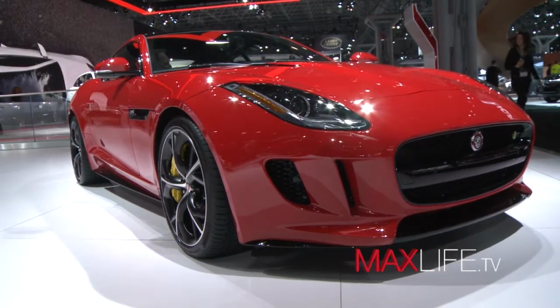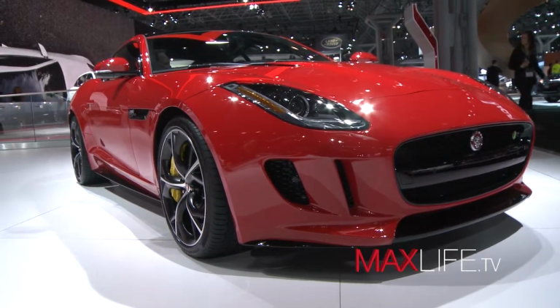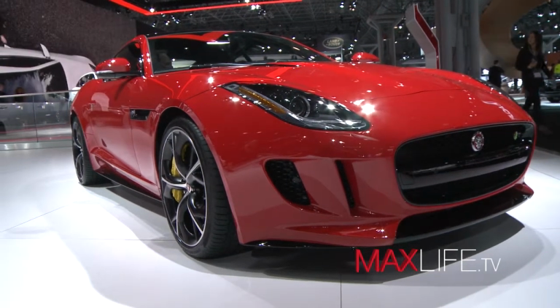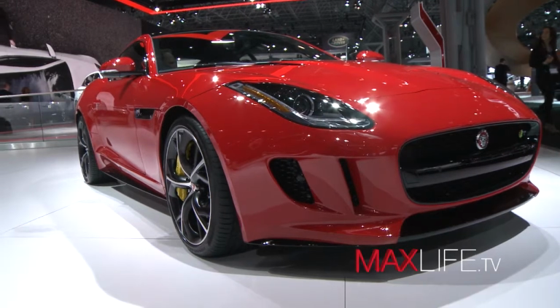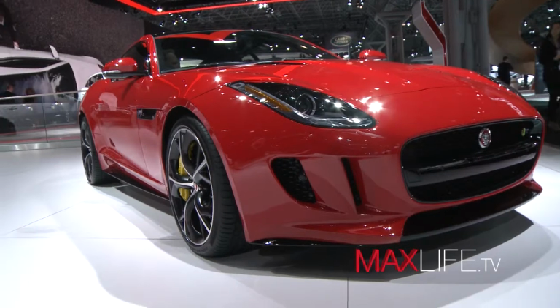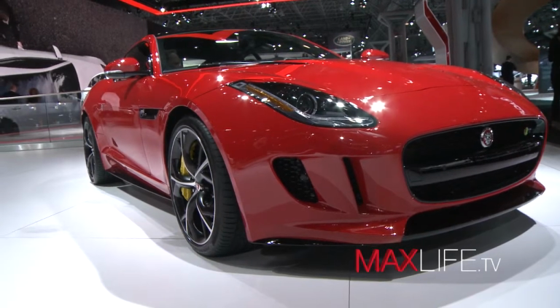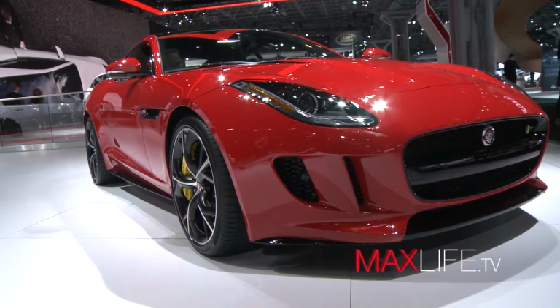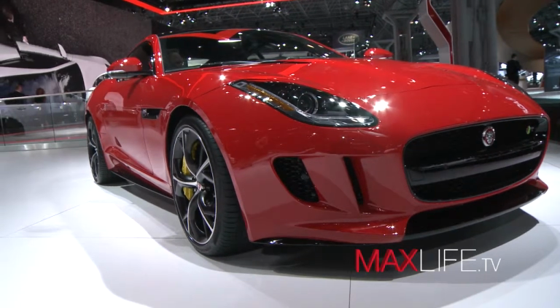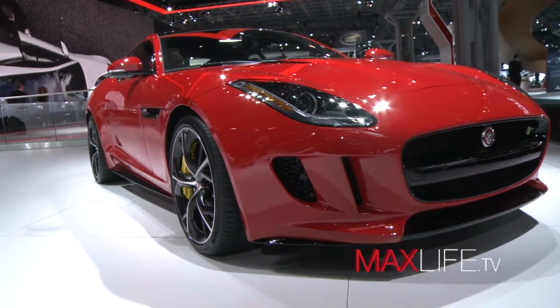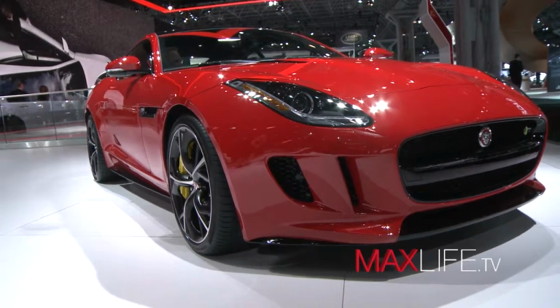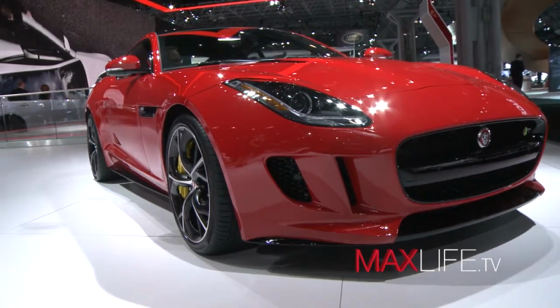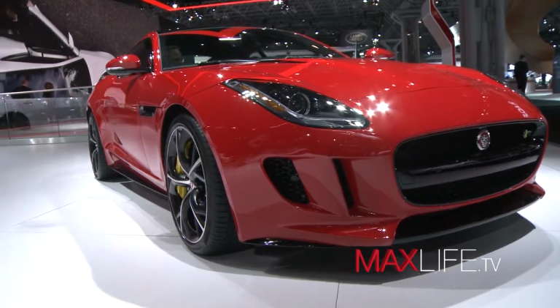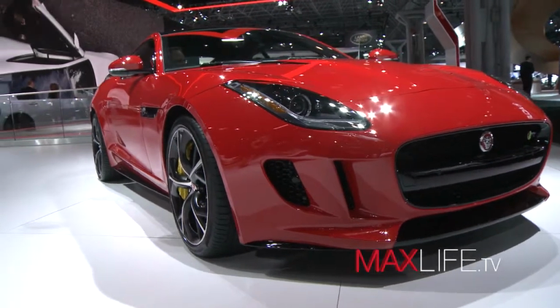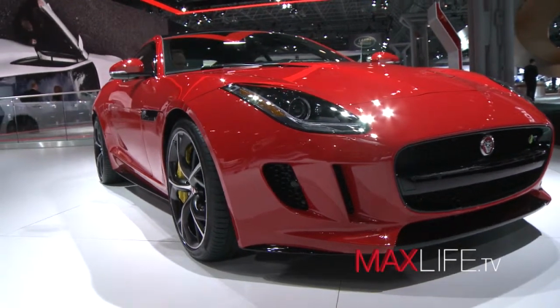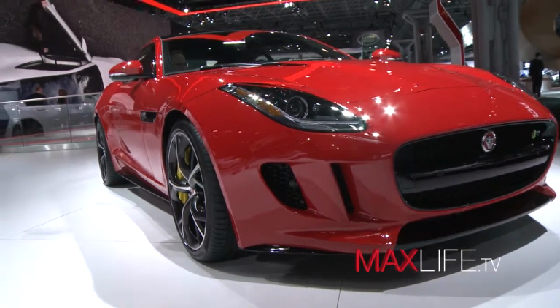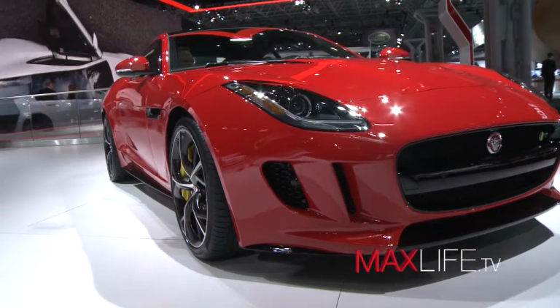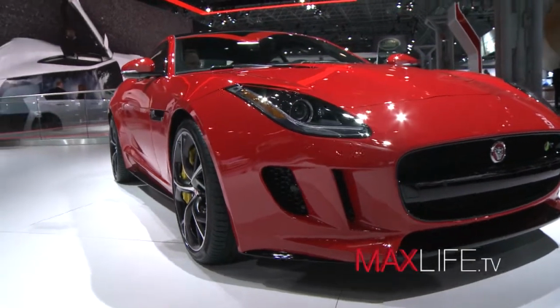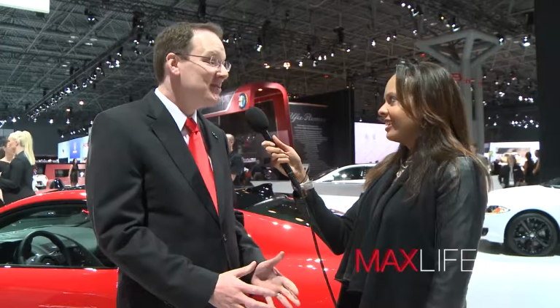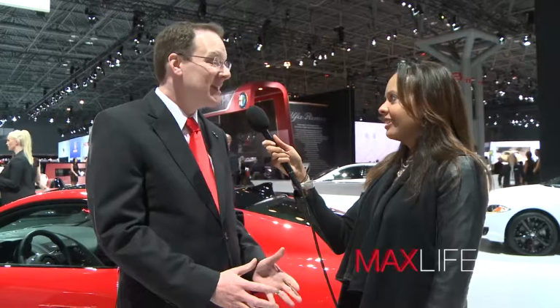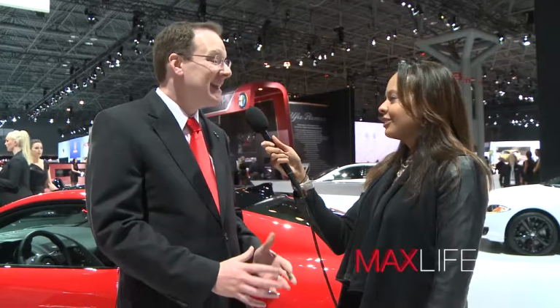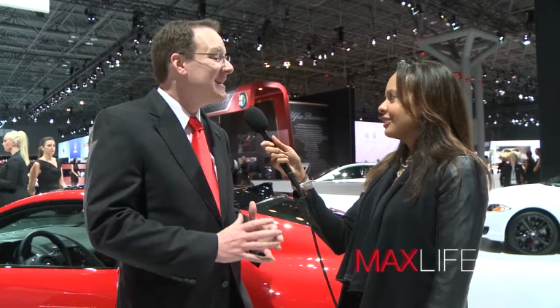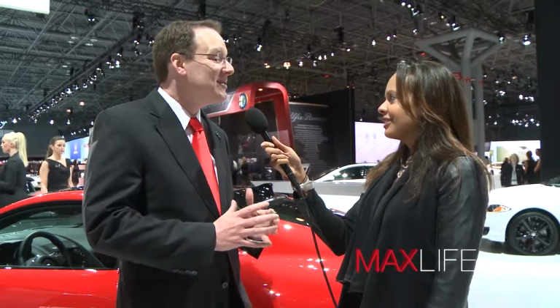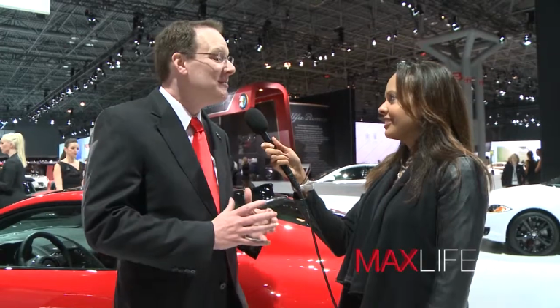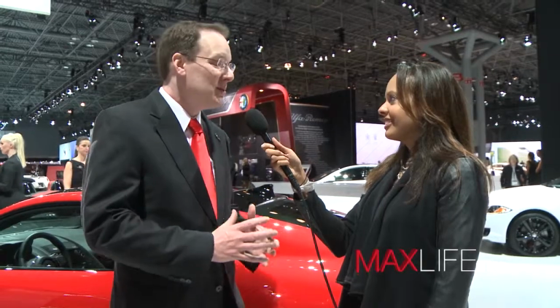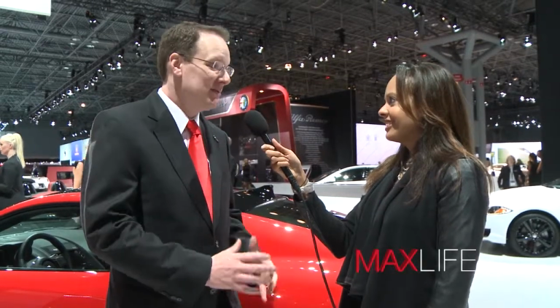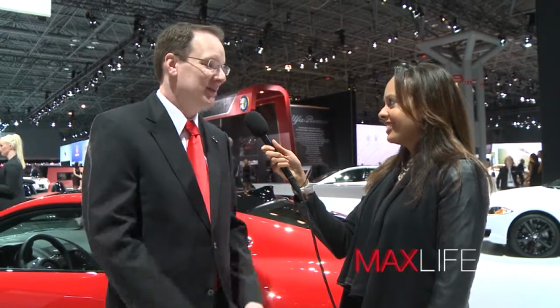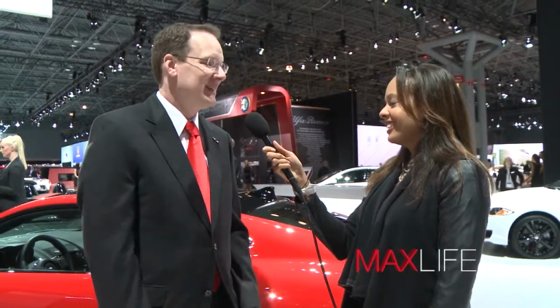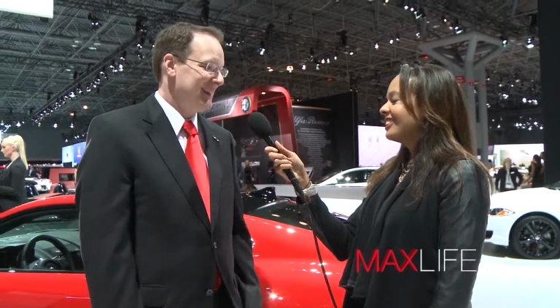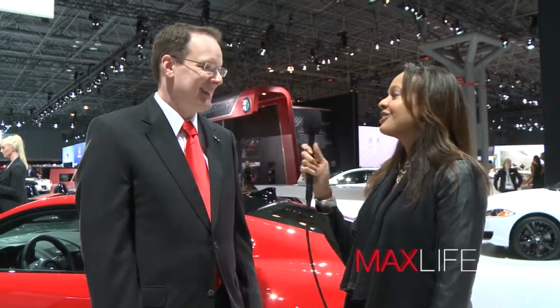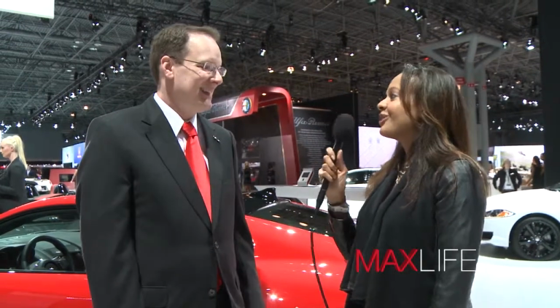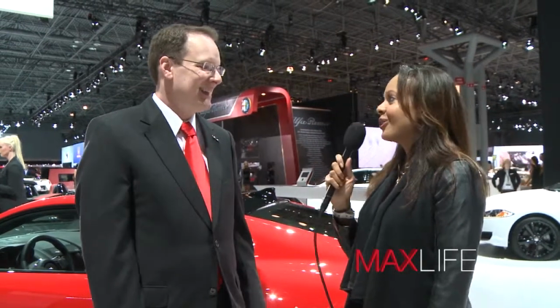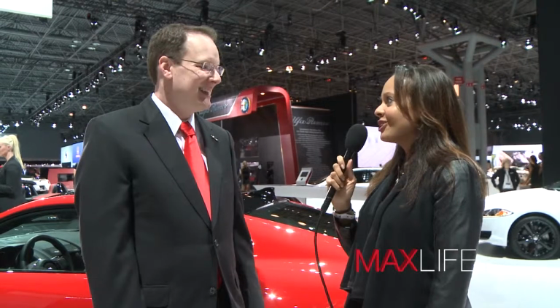550 horsepower, $99,000, and it is beautiful. It is gorgeous.